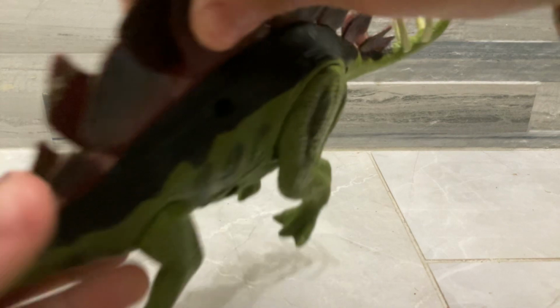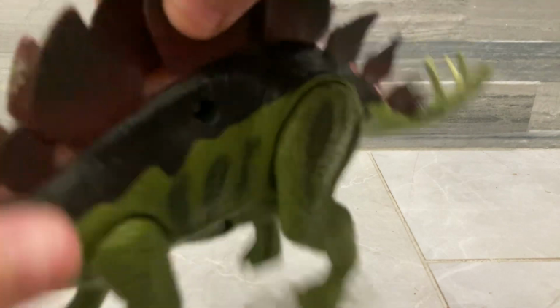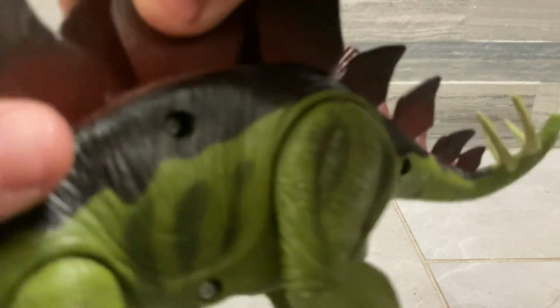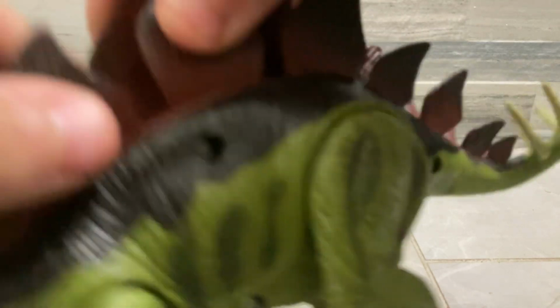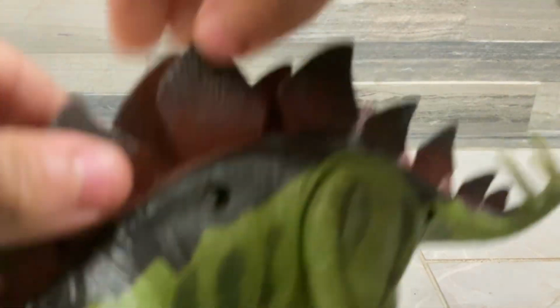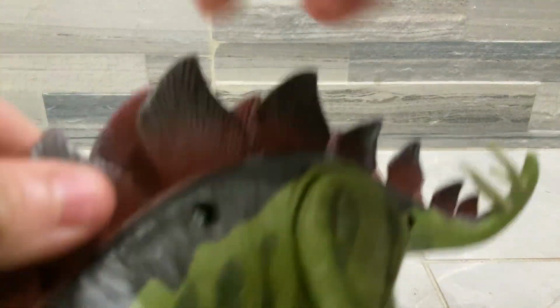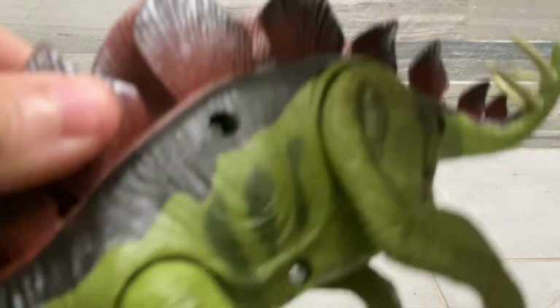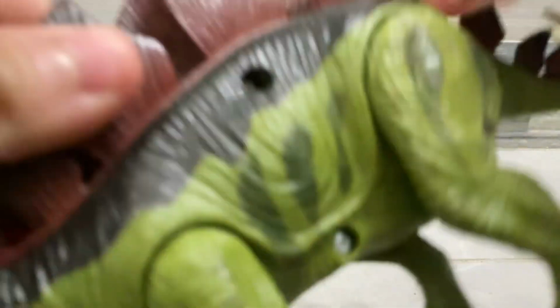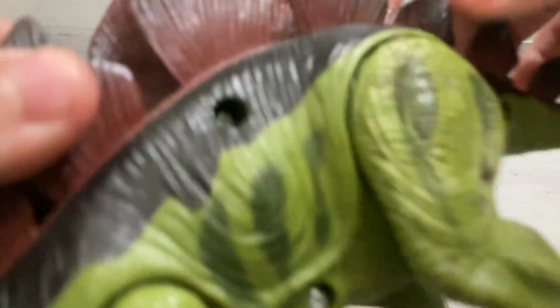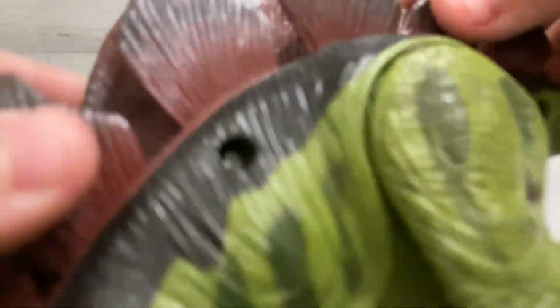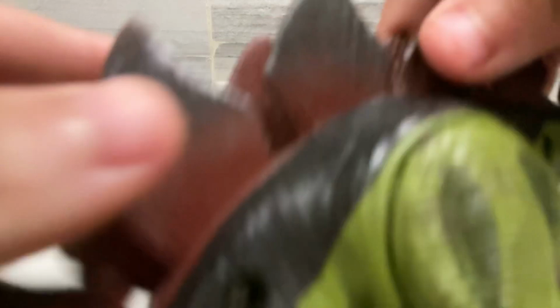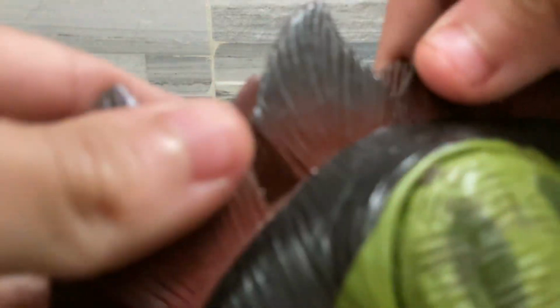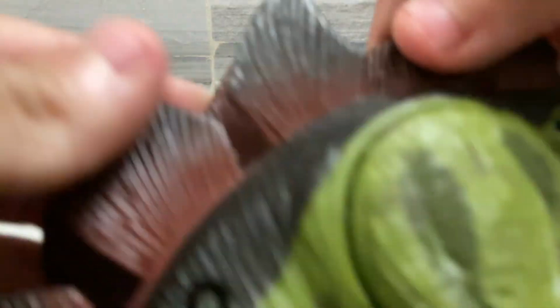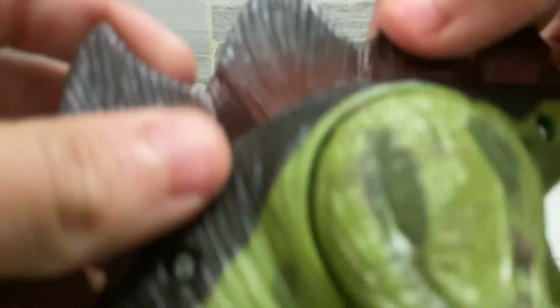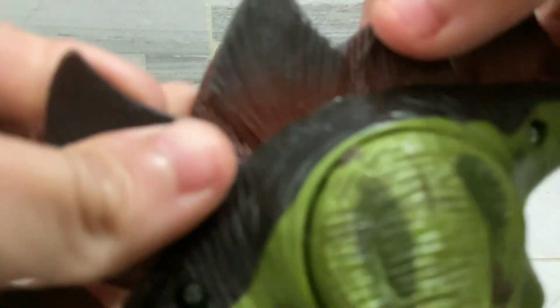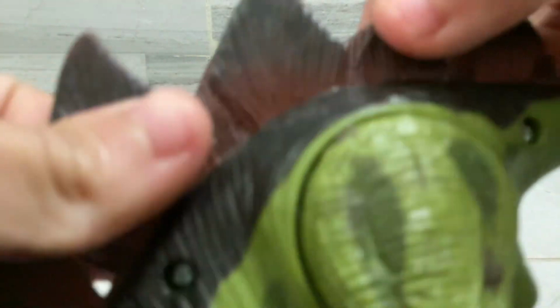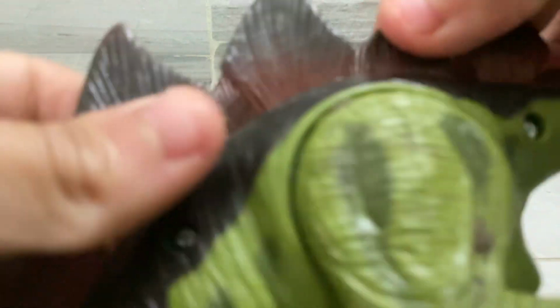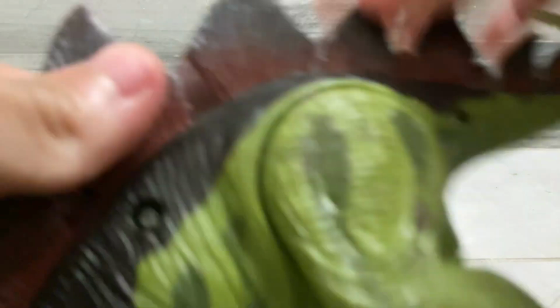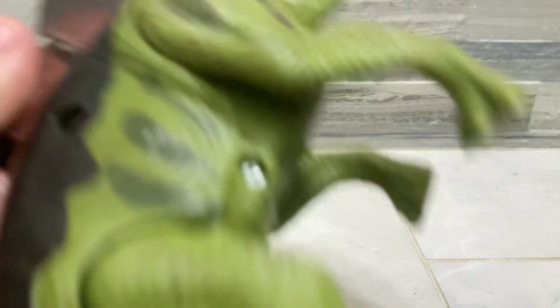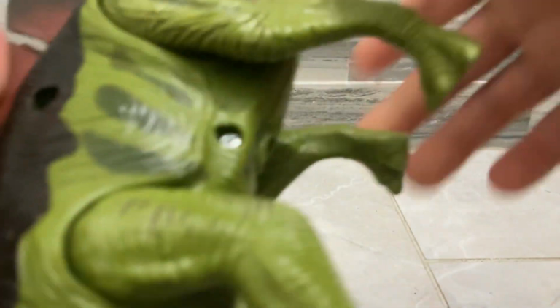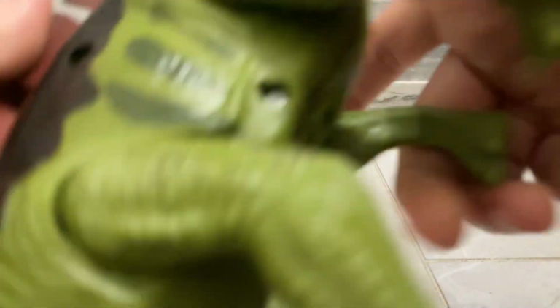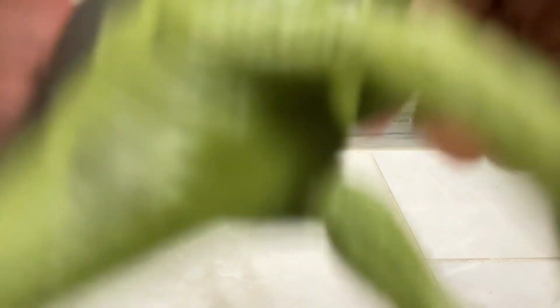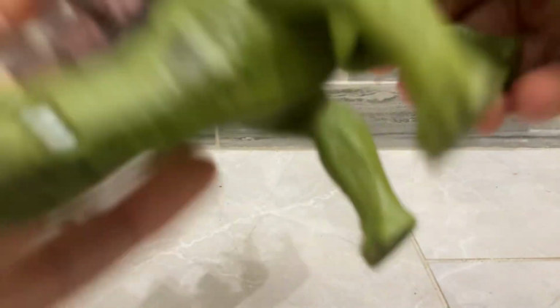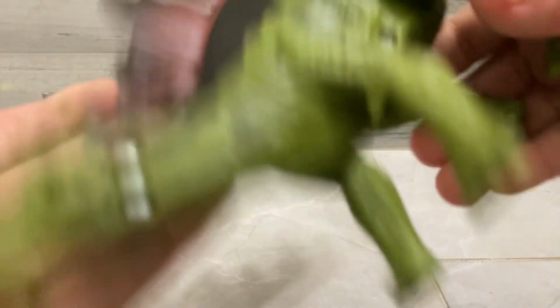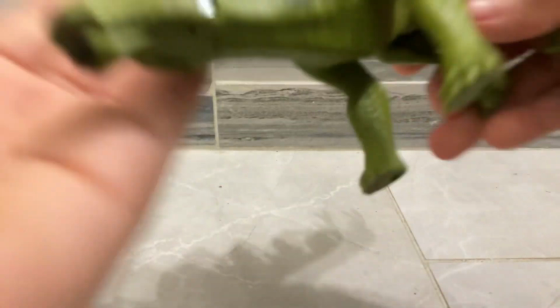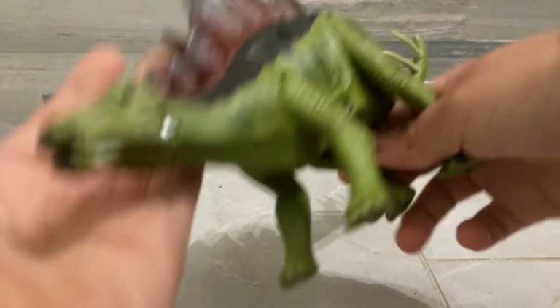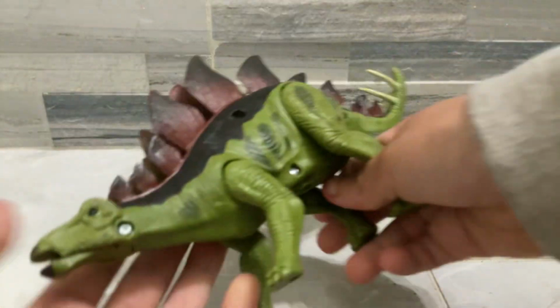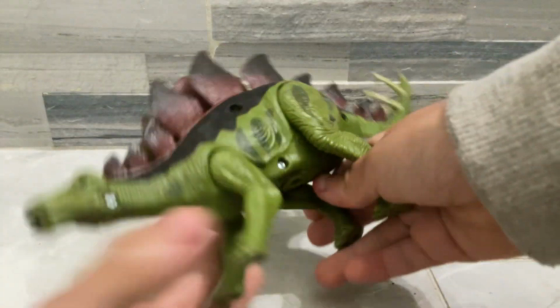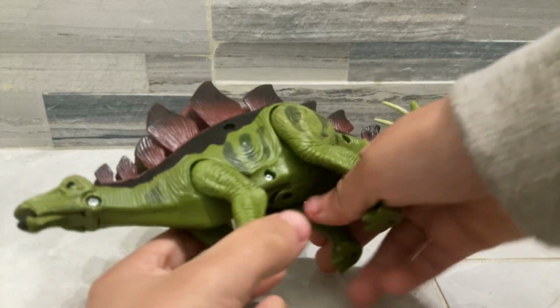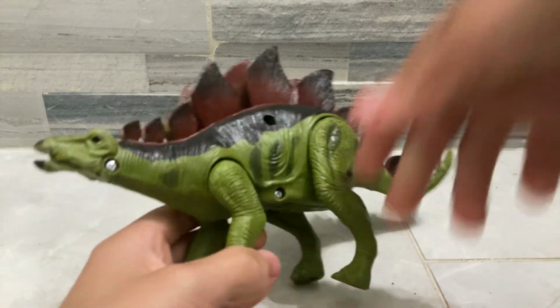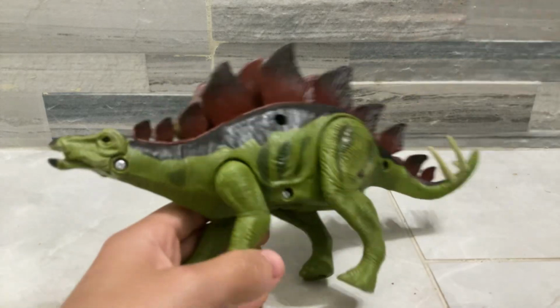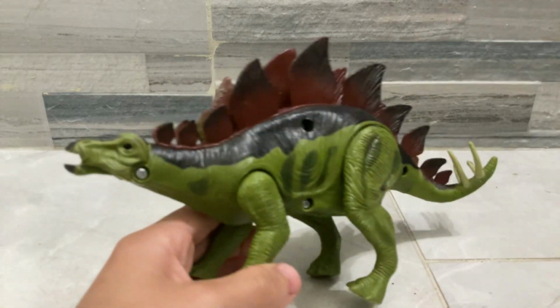Oh wait, the plate — I like the plate, it's my favorite part.